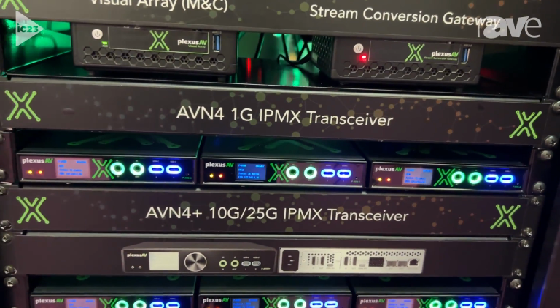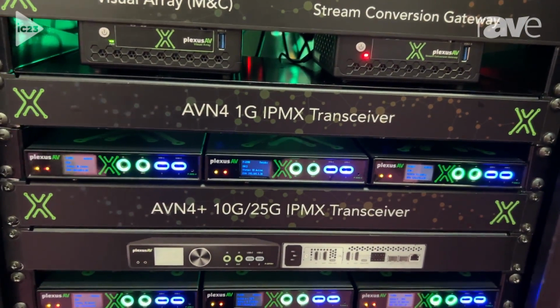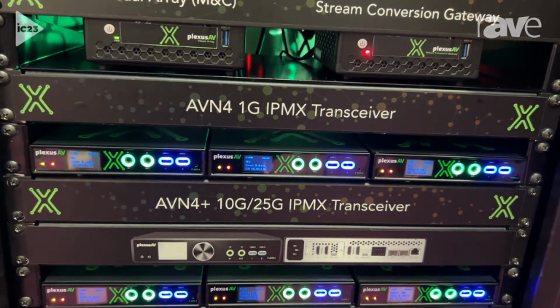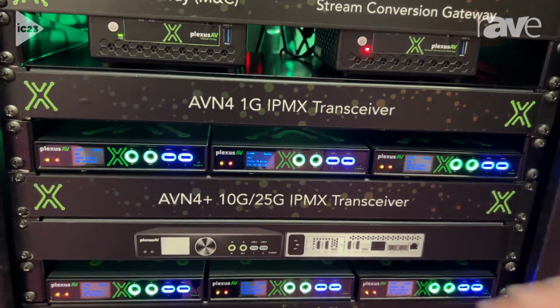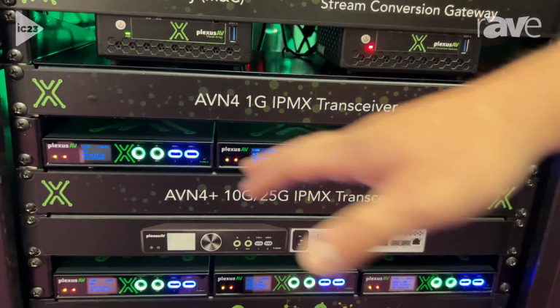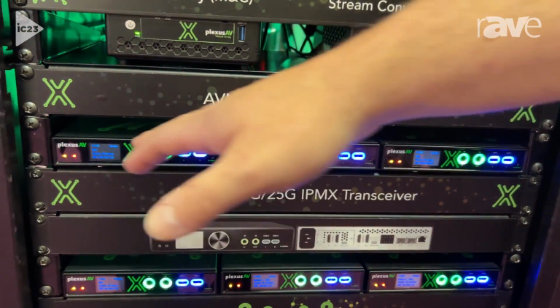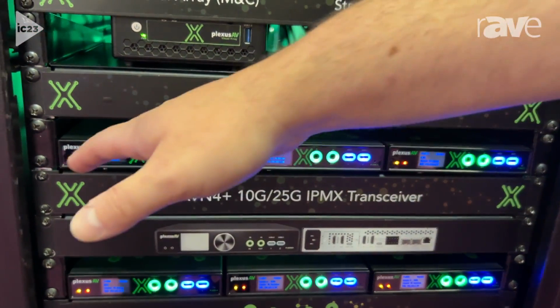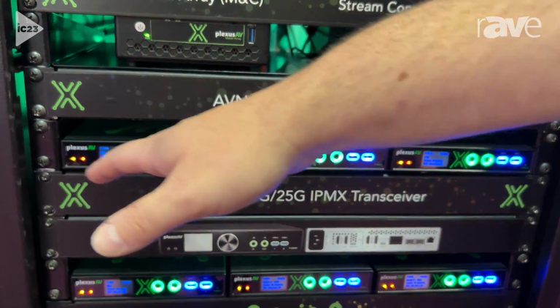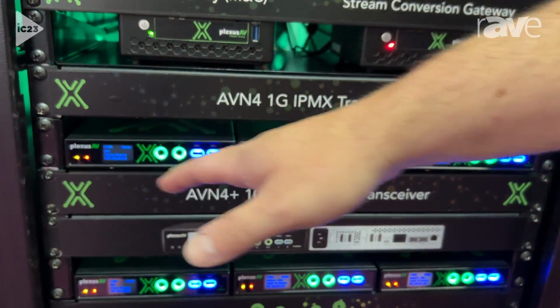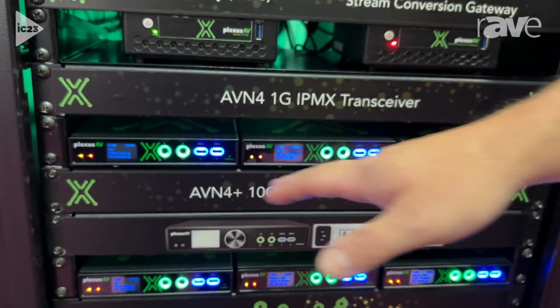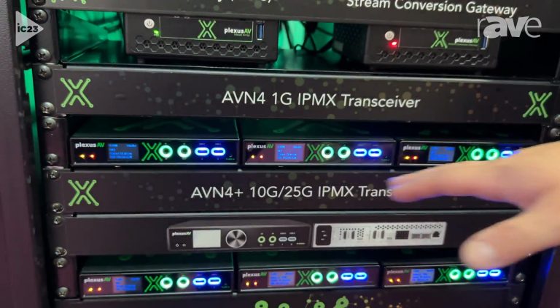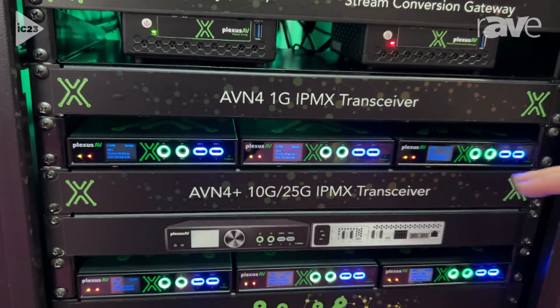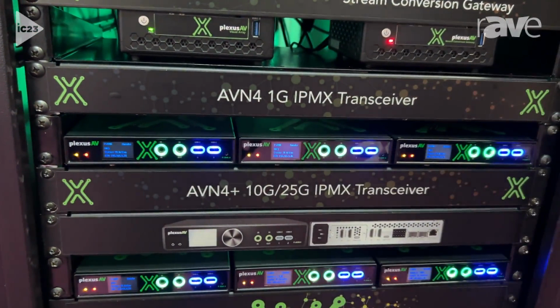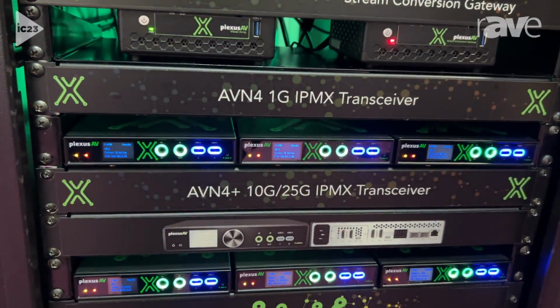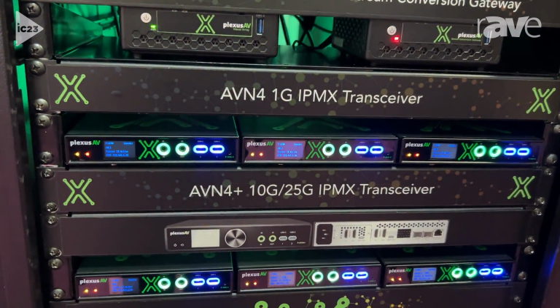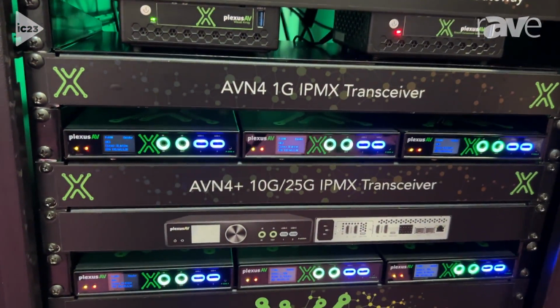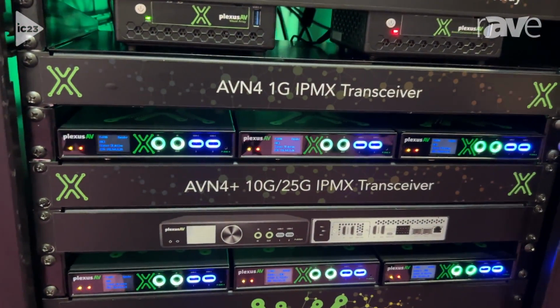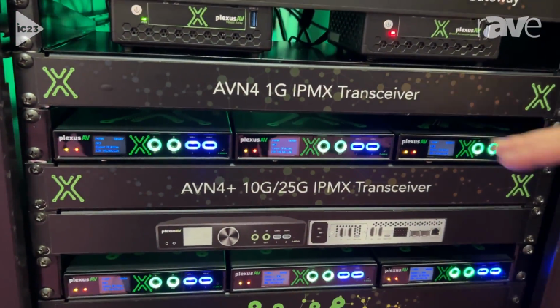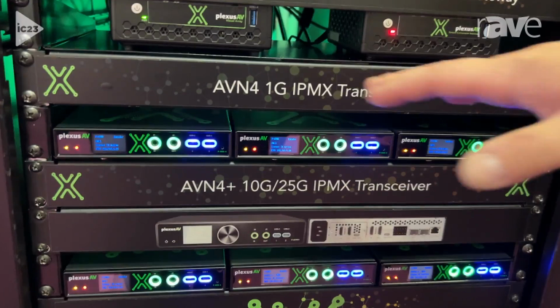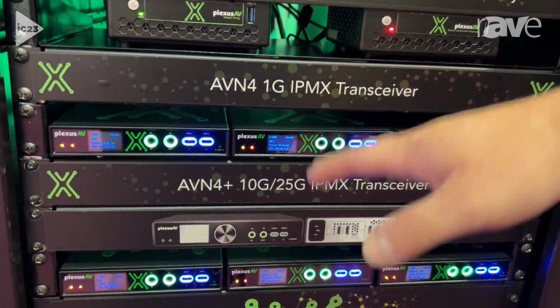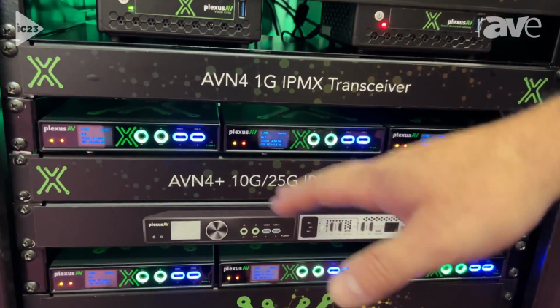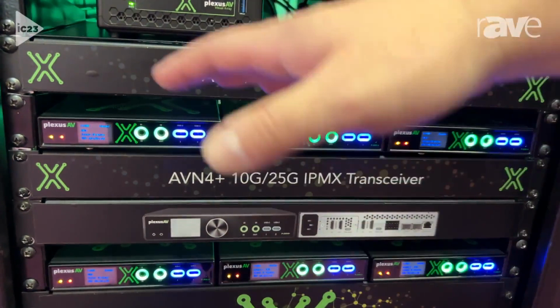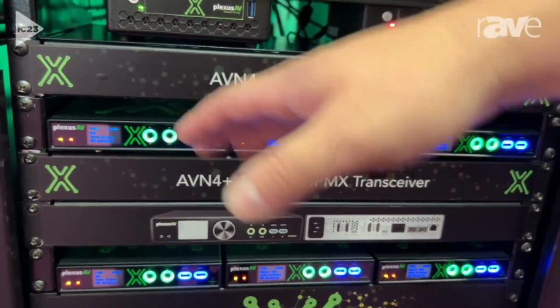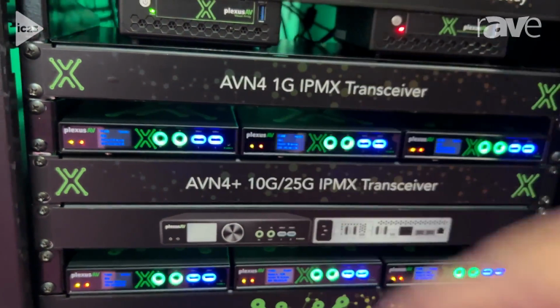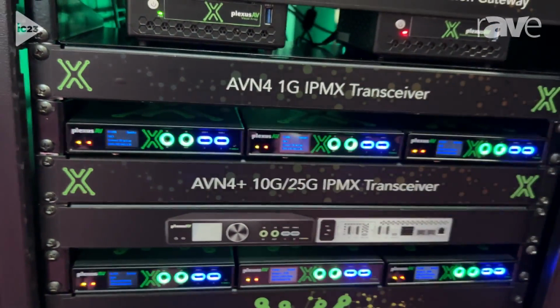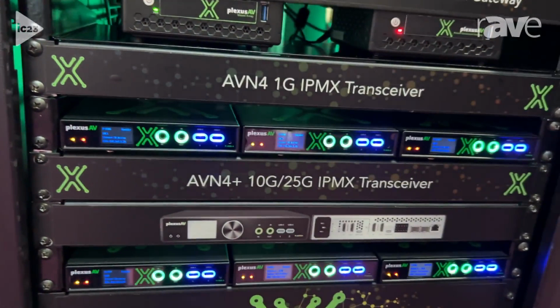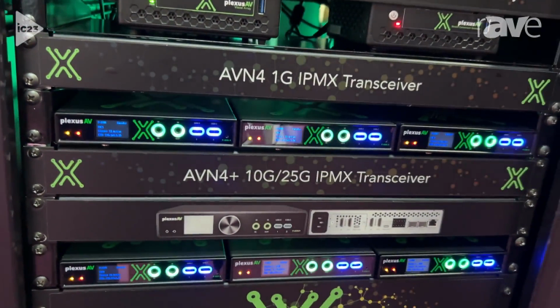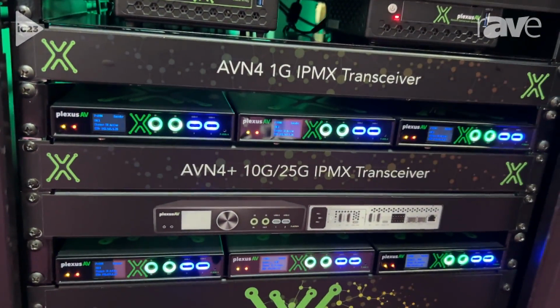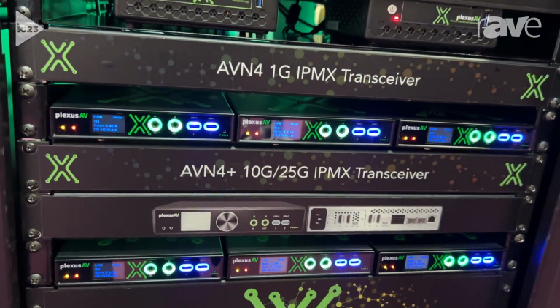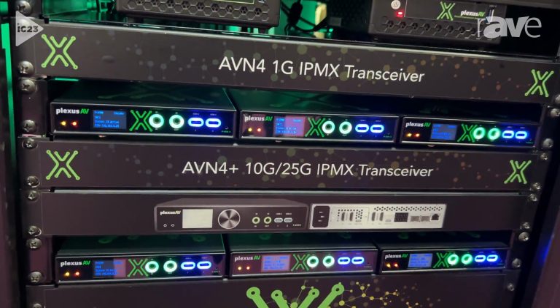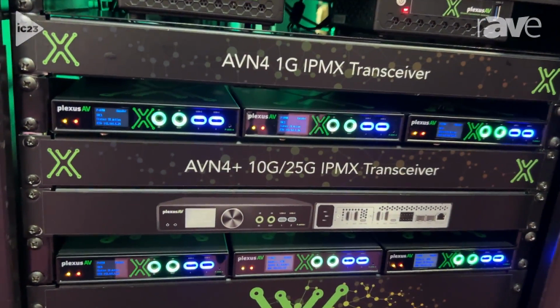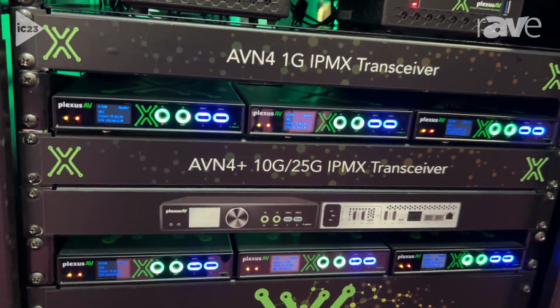Here we've got an example of our 1RU platform, so we can fit three transceivers in 1RU.